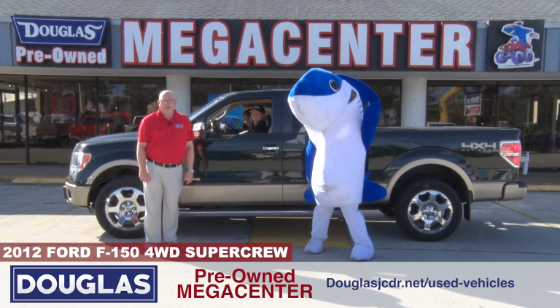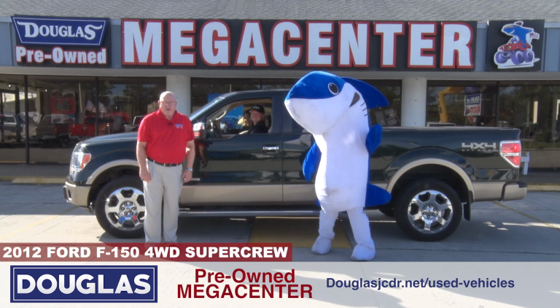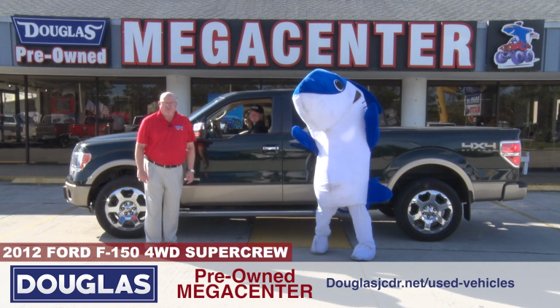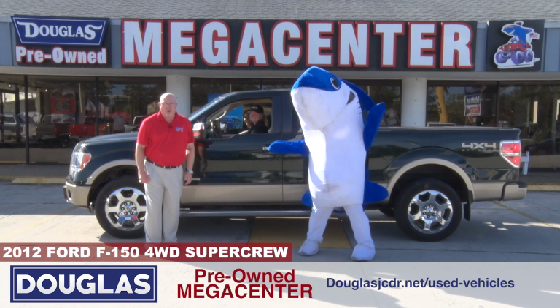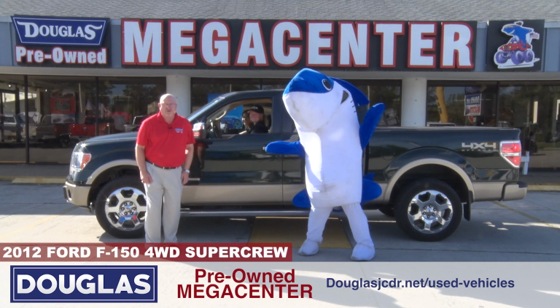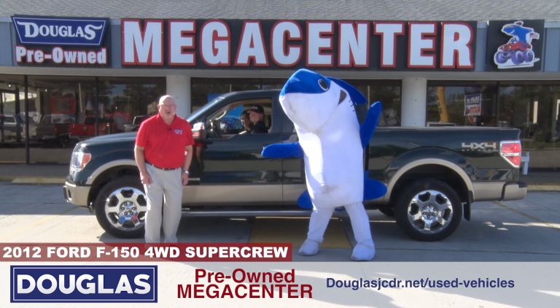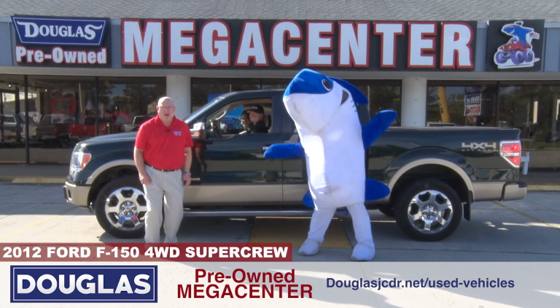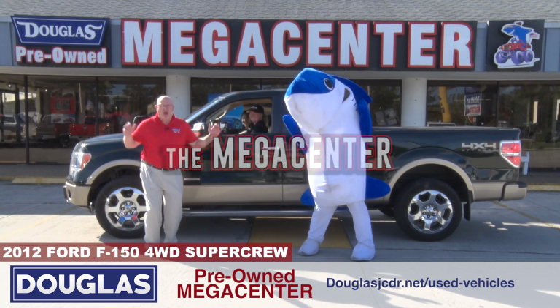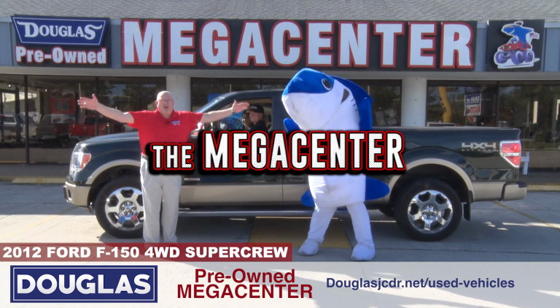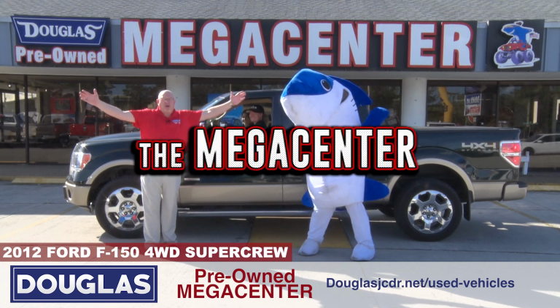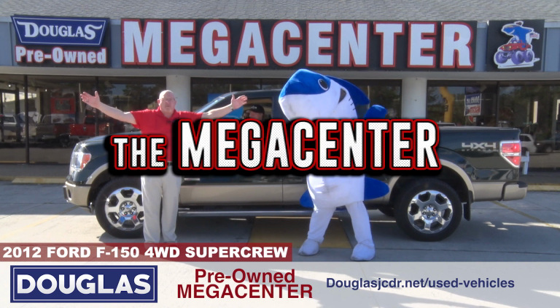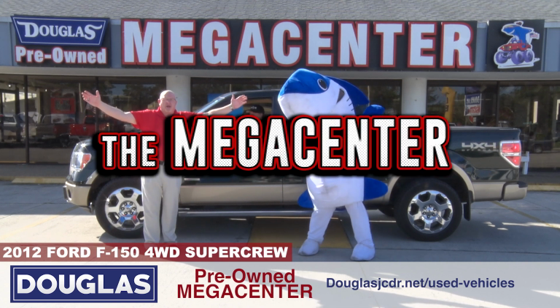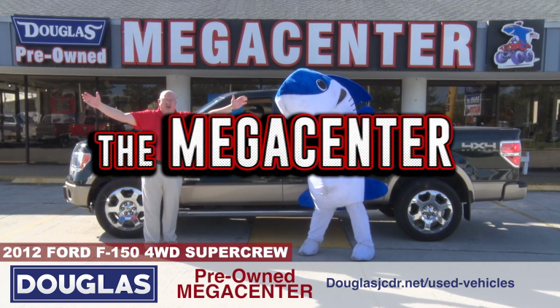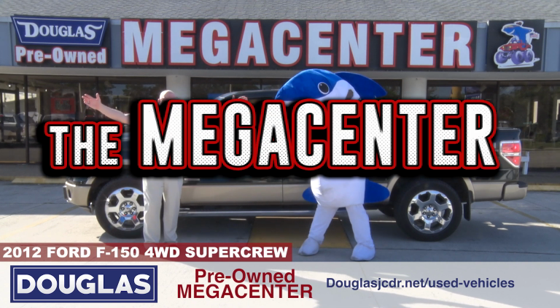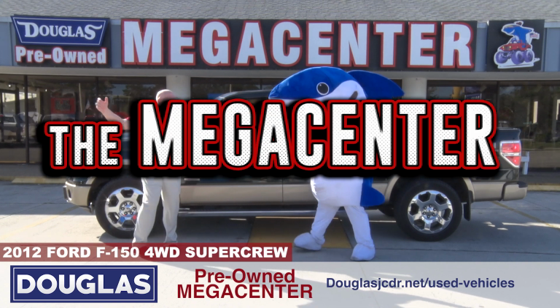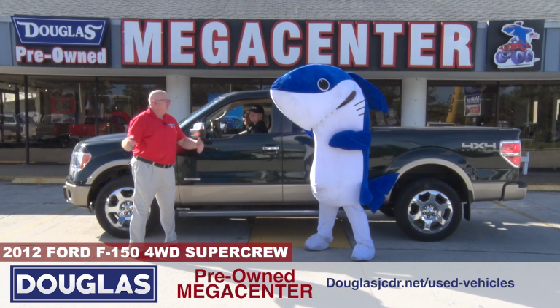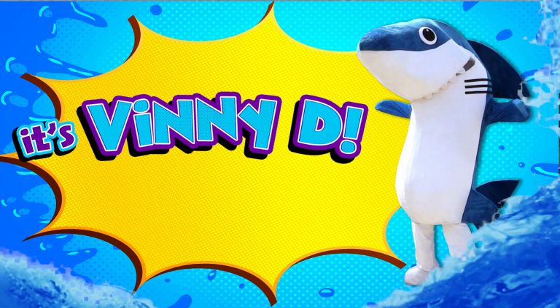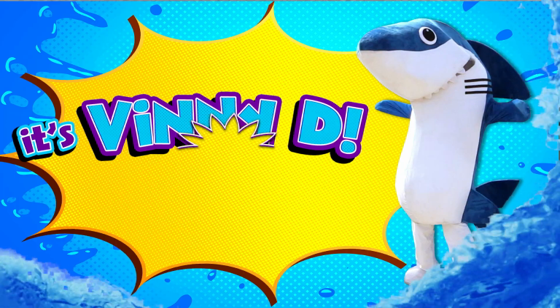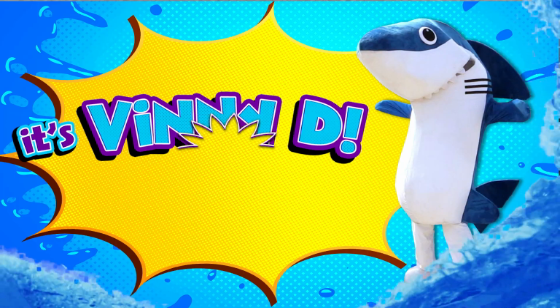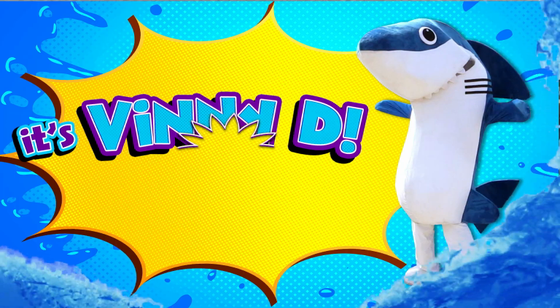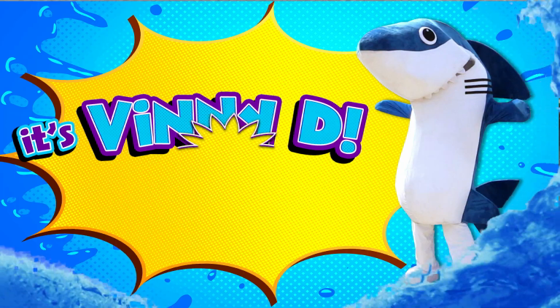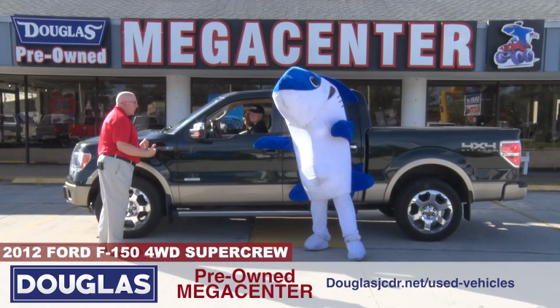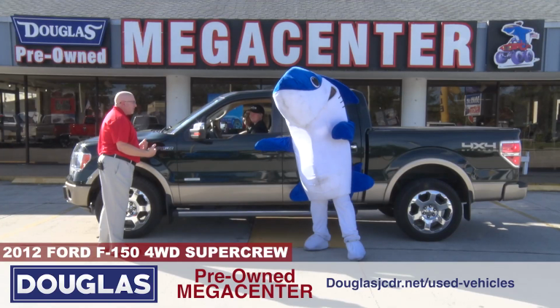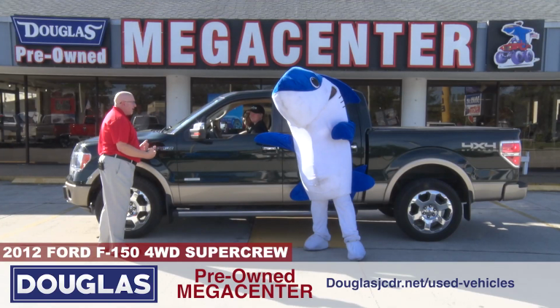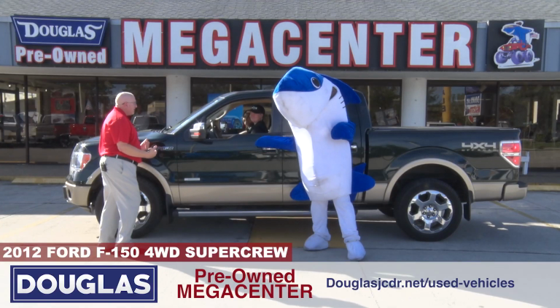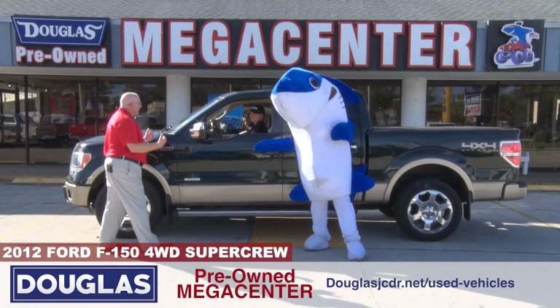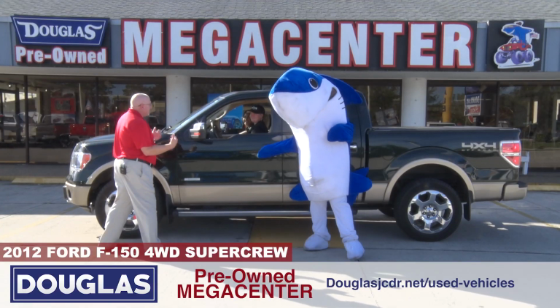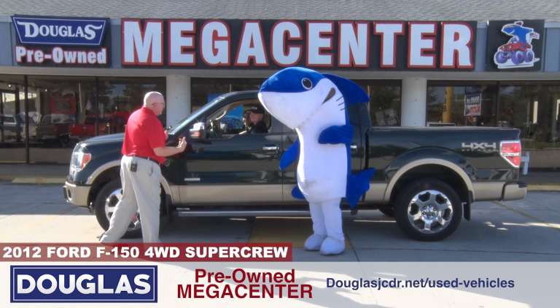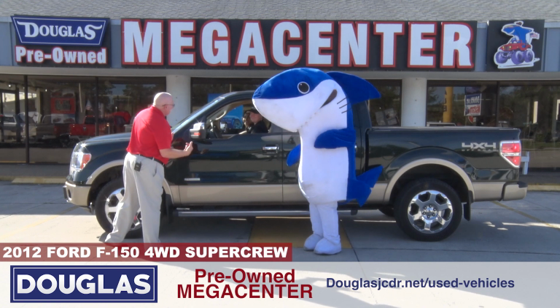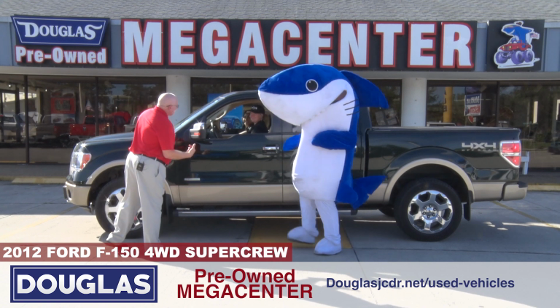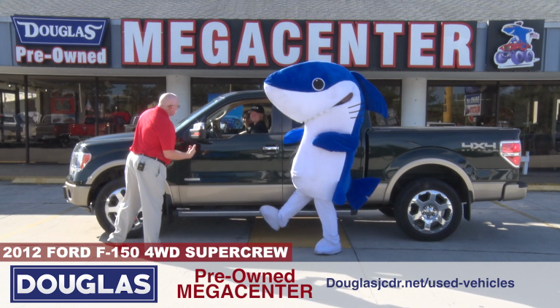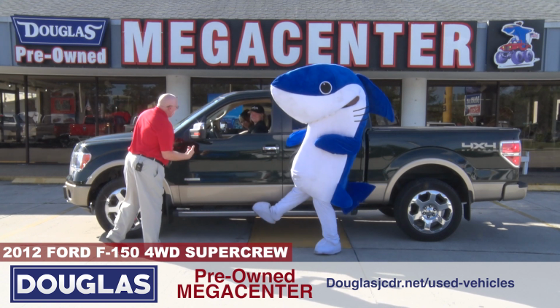It's affordable truck time at the Mega Center. Vinny D, look at this Ford — look how nice the ladies look inside.